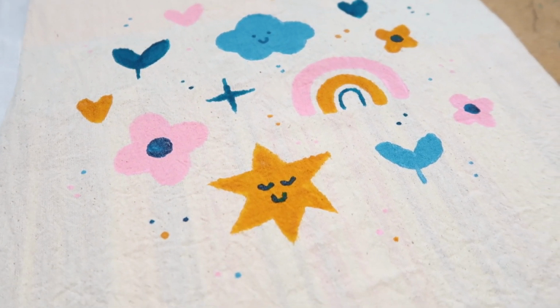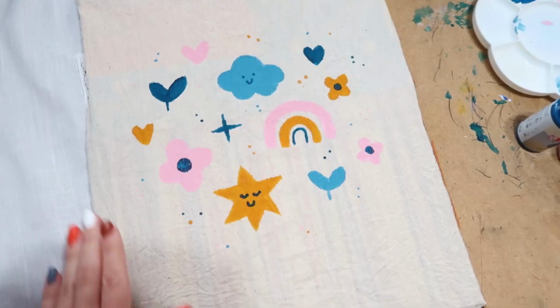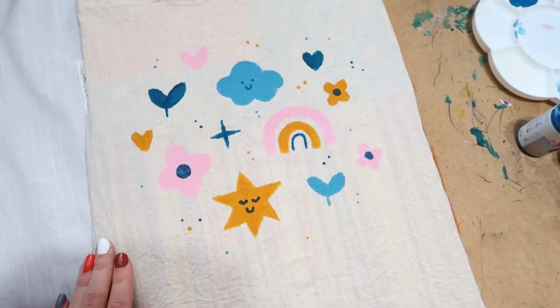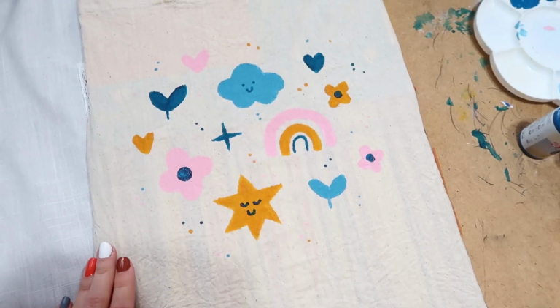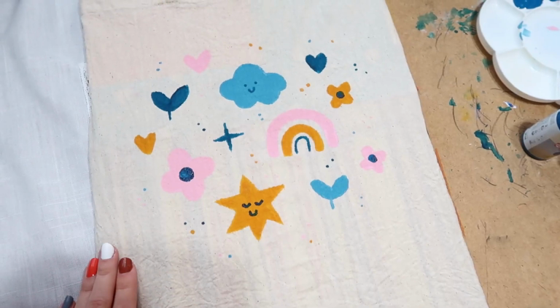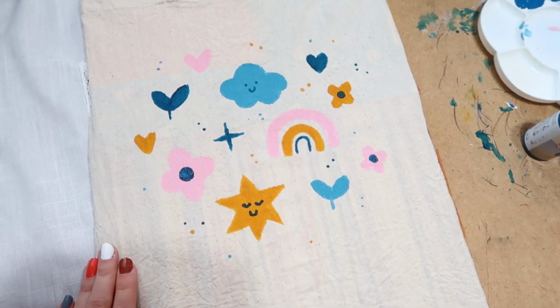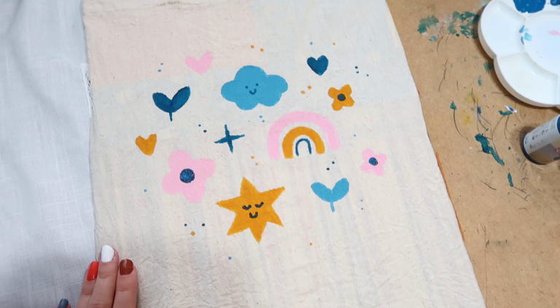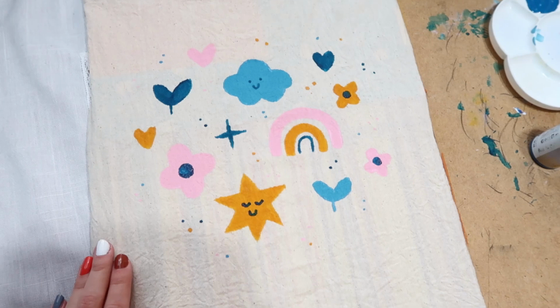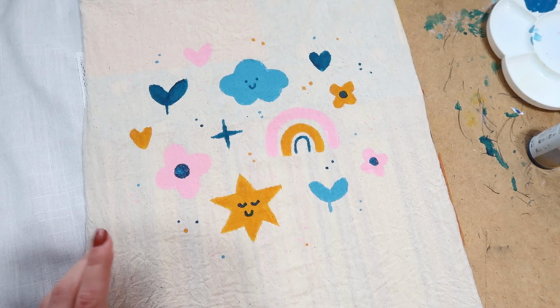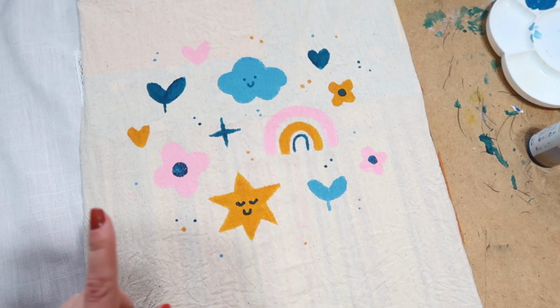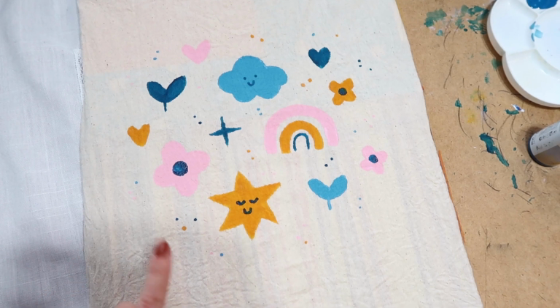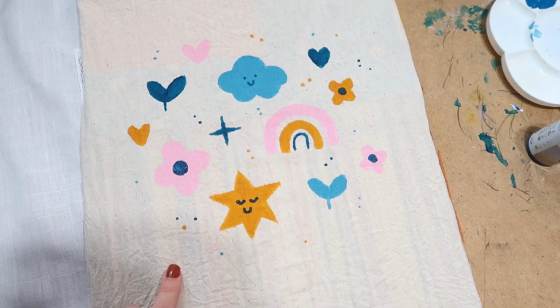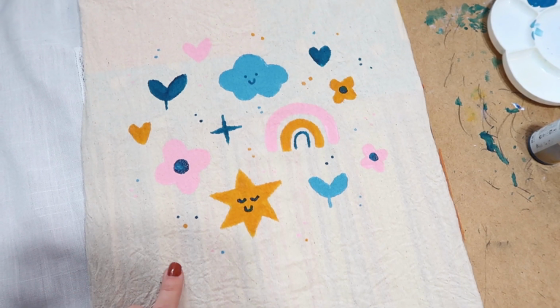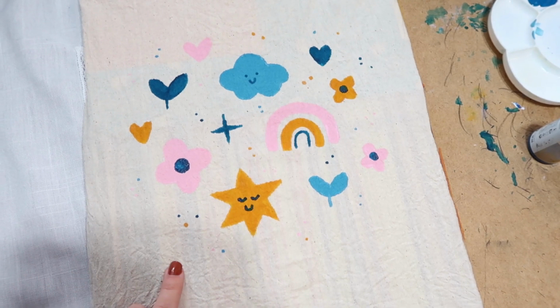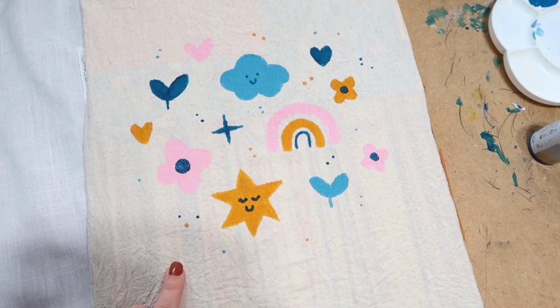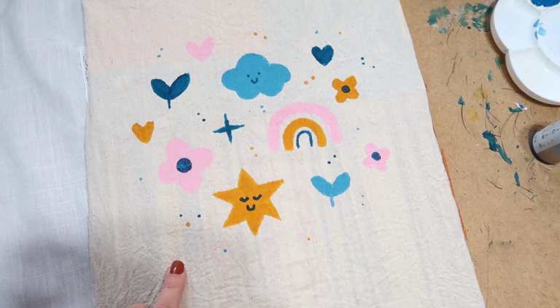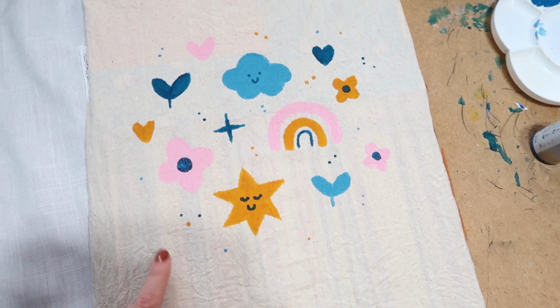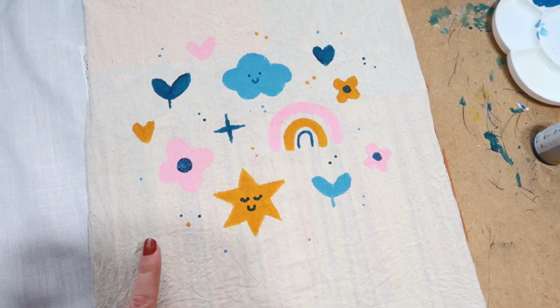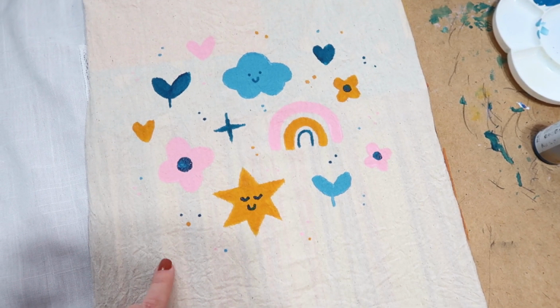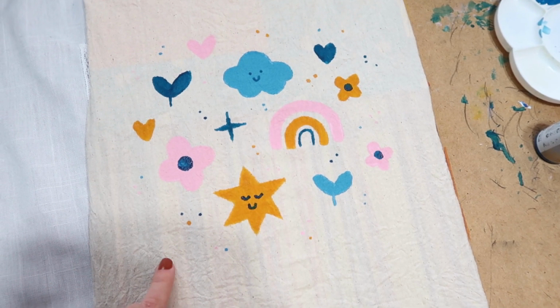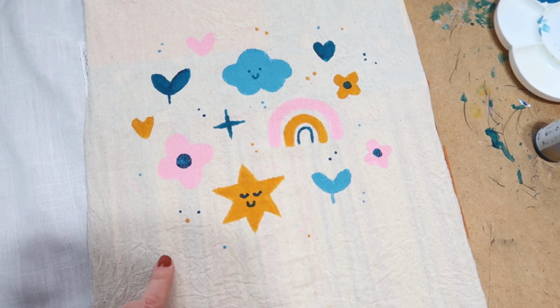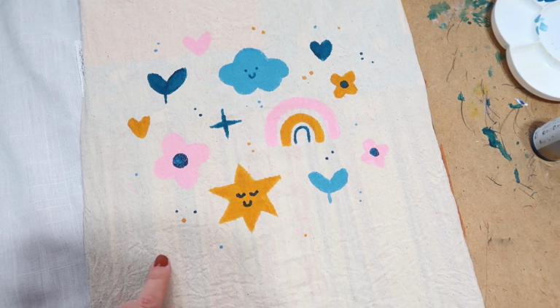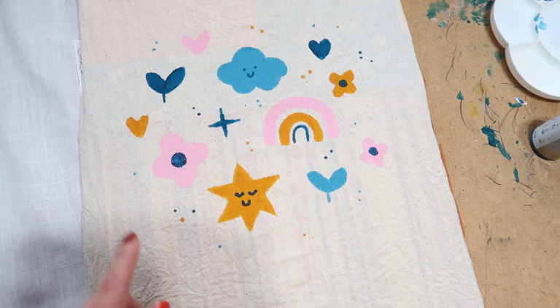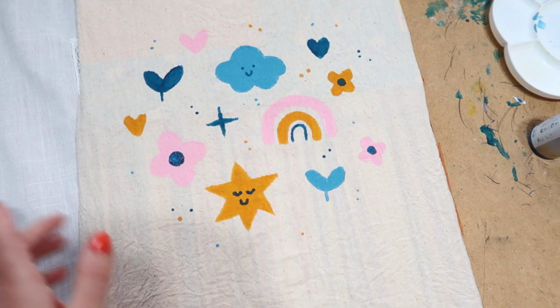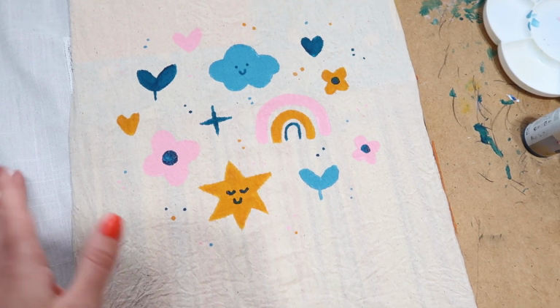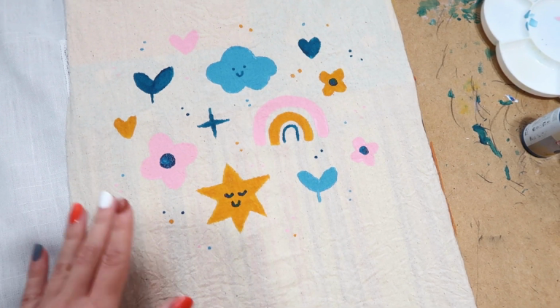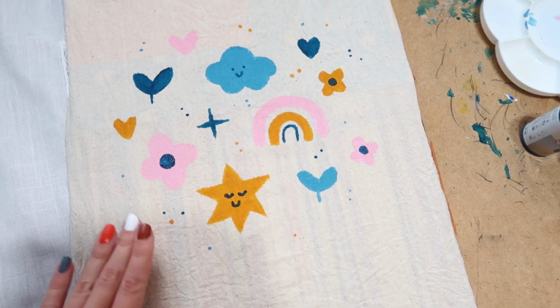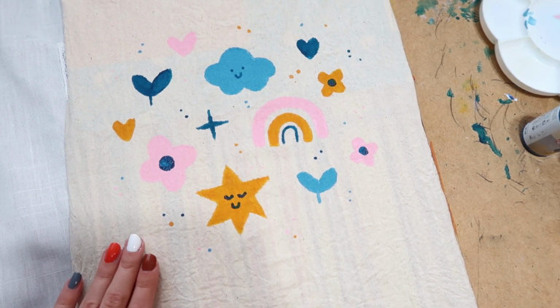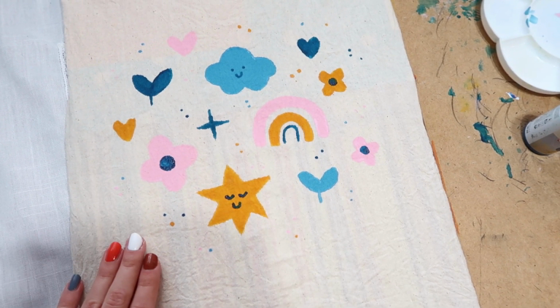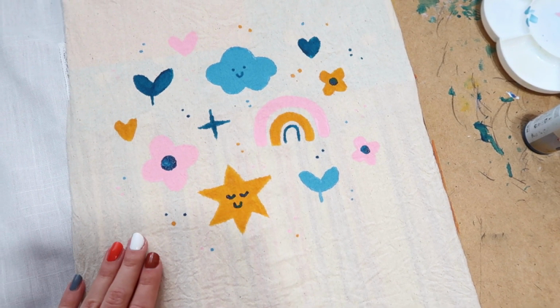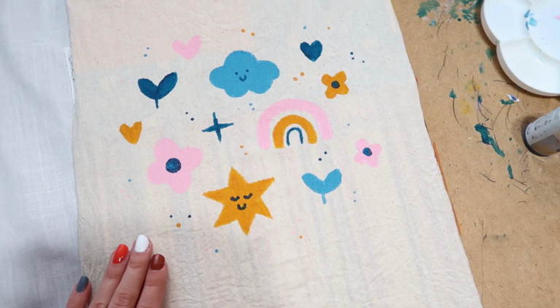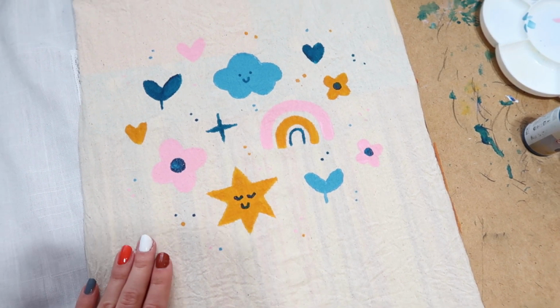Okay, I'm done now. I'll let this dry for half an hour and then I can iron it, and I will show you how it looks.